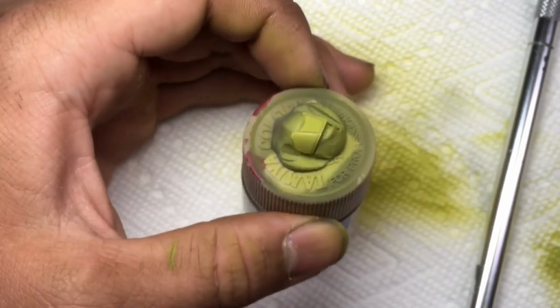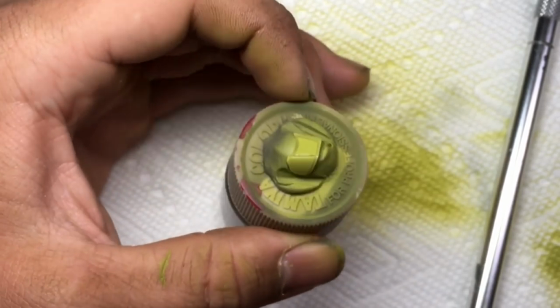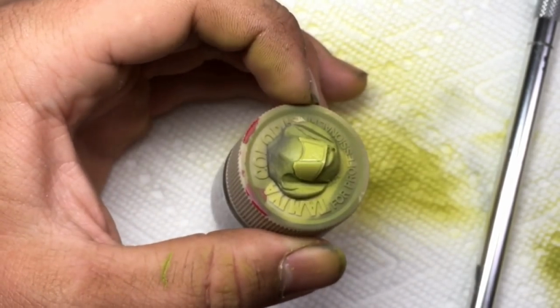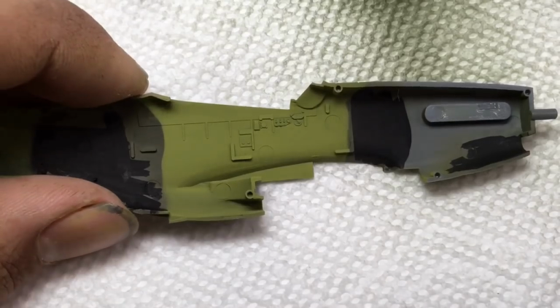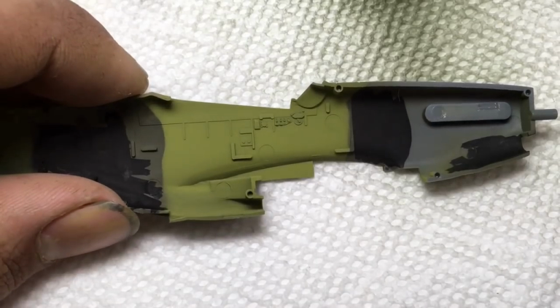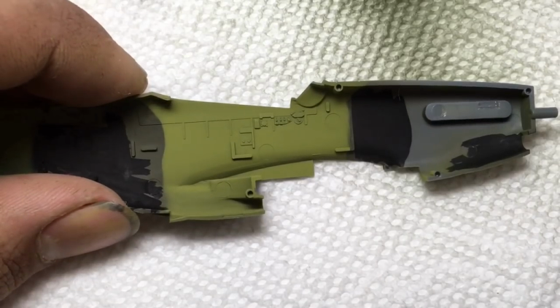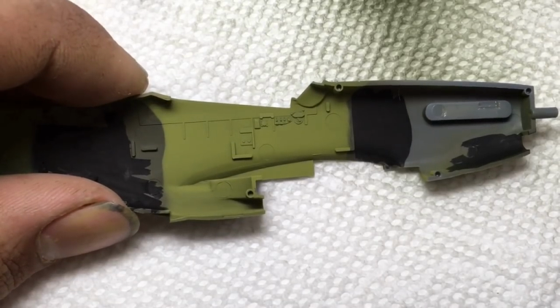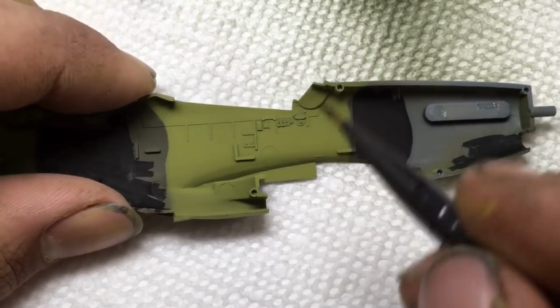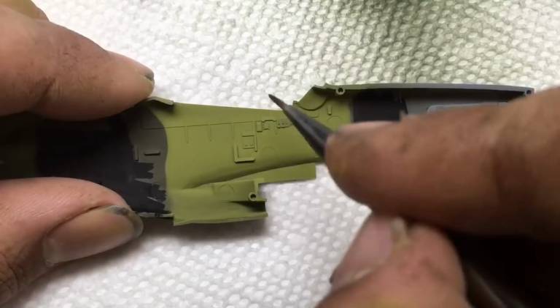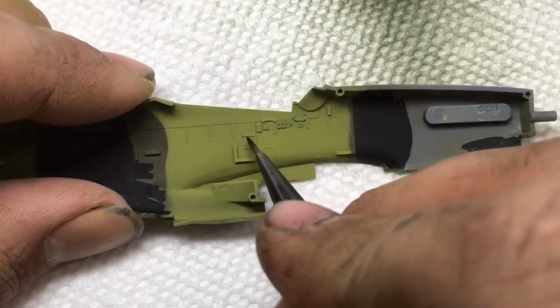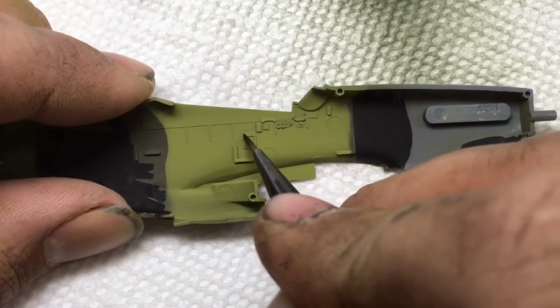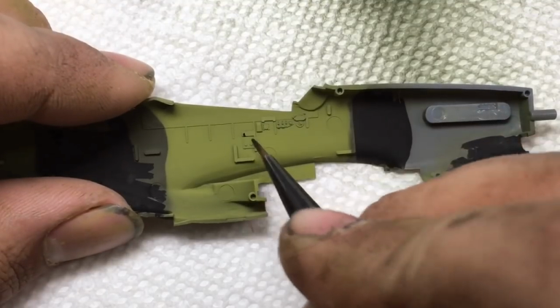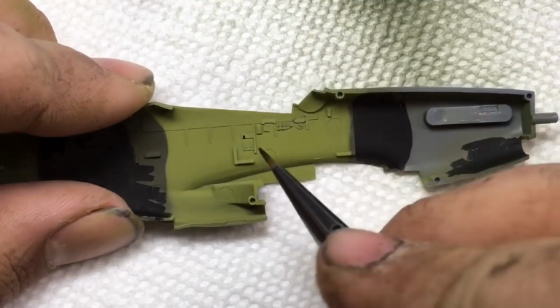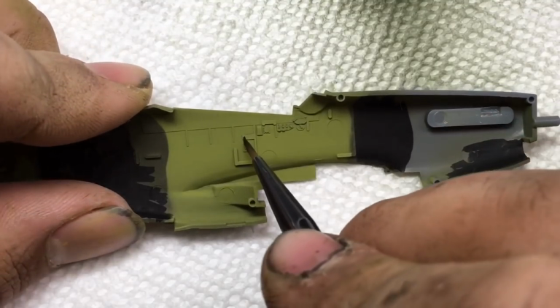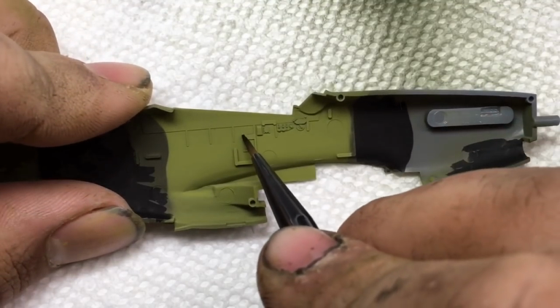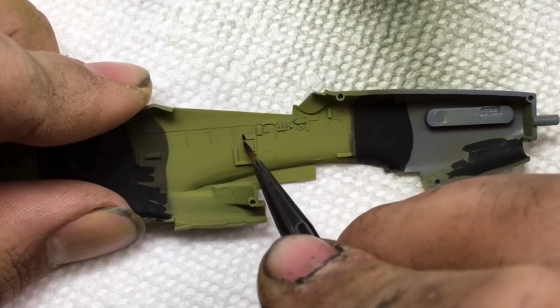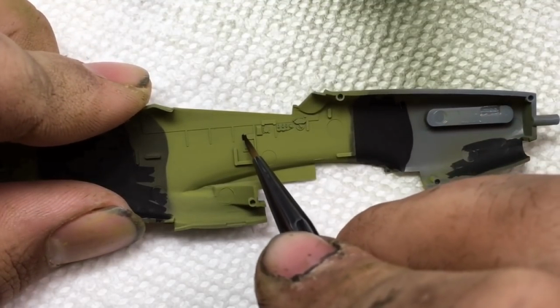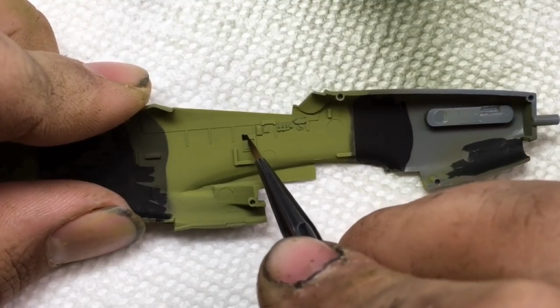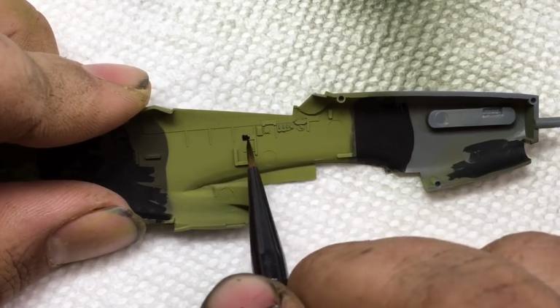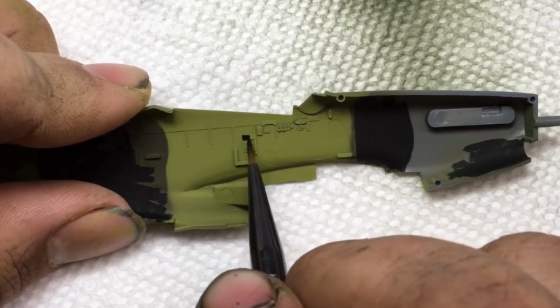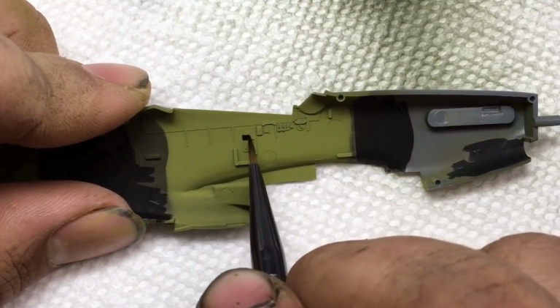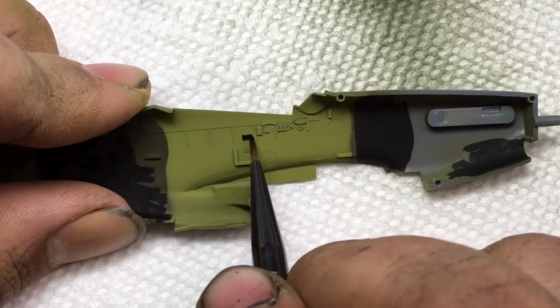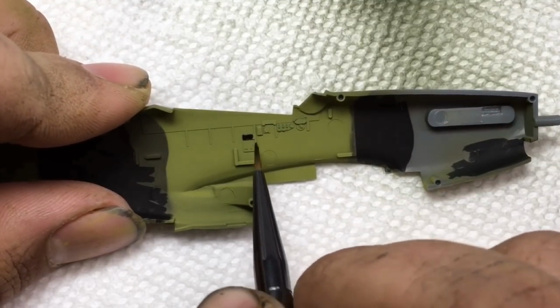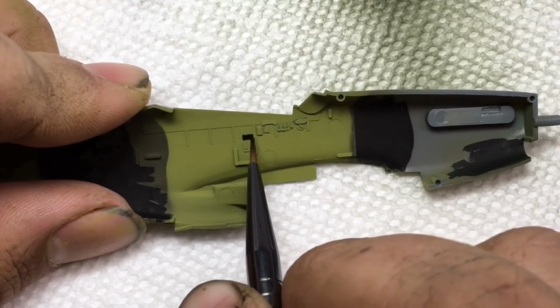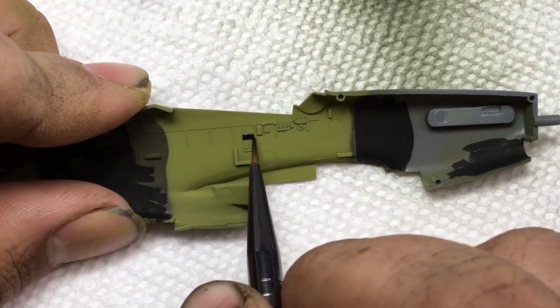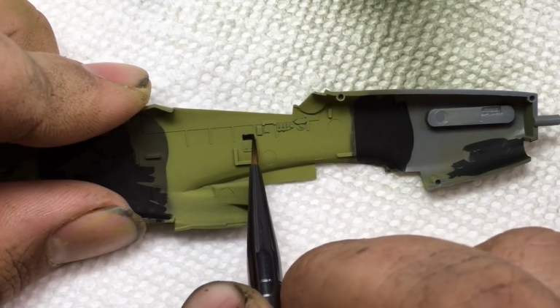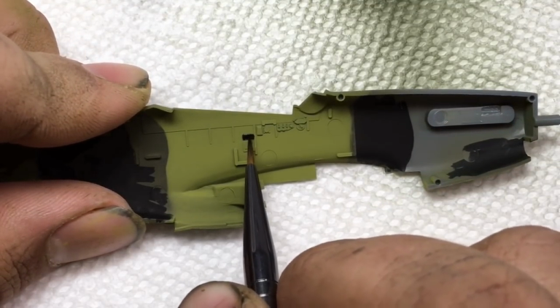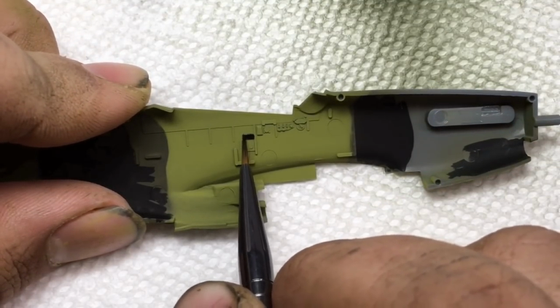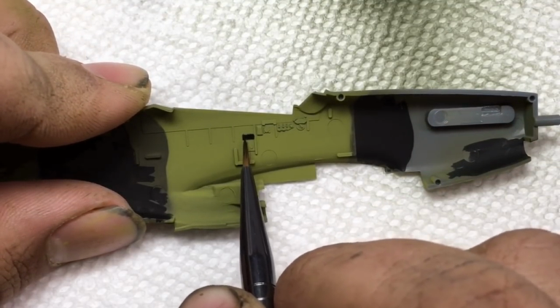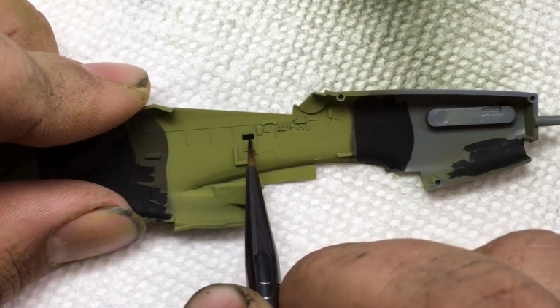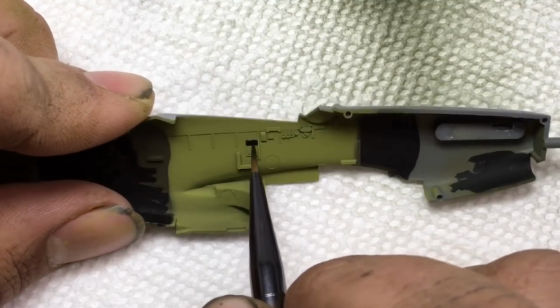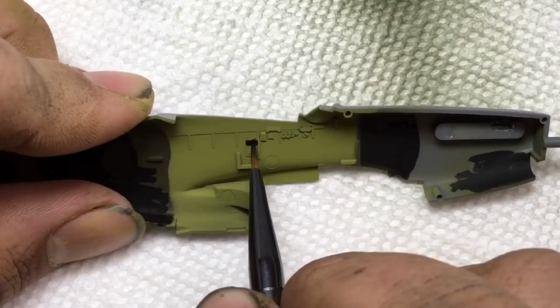I picked out details in the cockpit primarily with Vallejo Flat Black, thinned slightly with water.